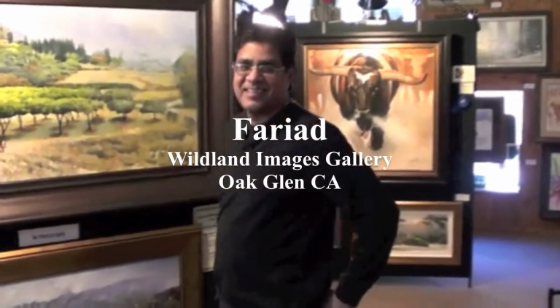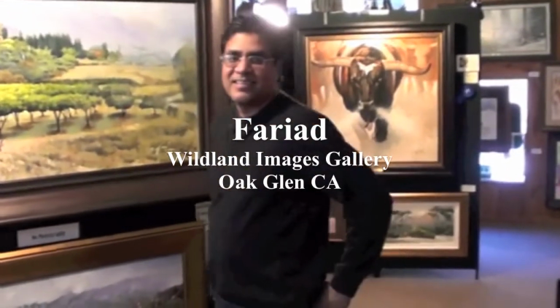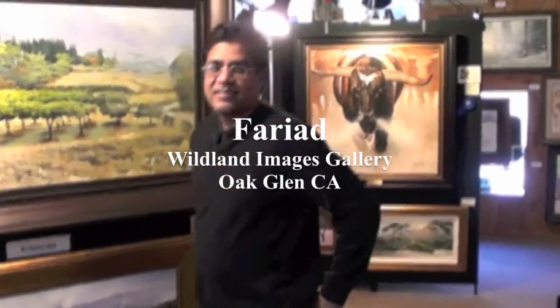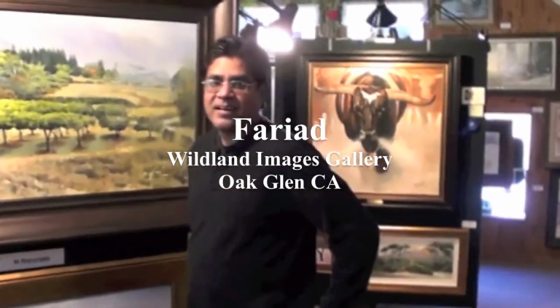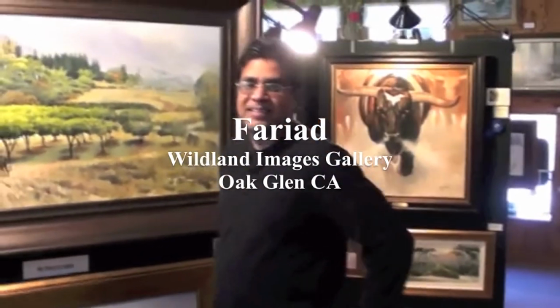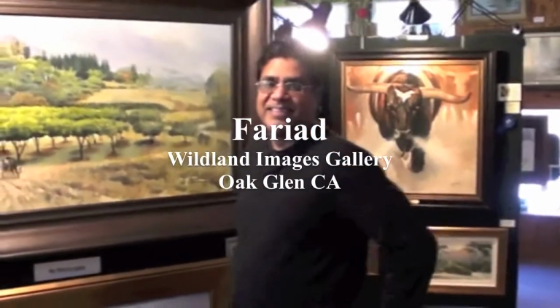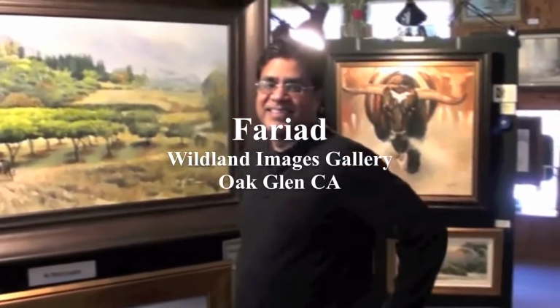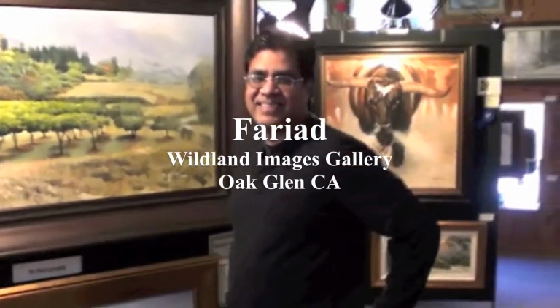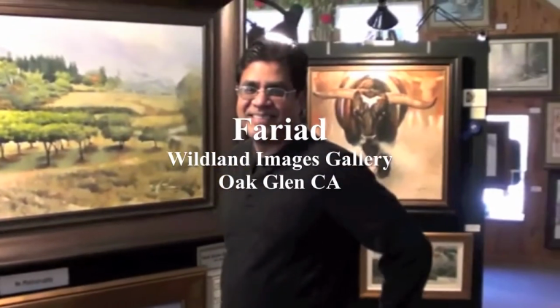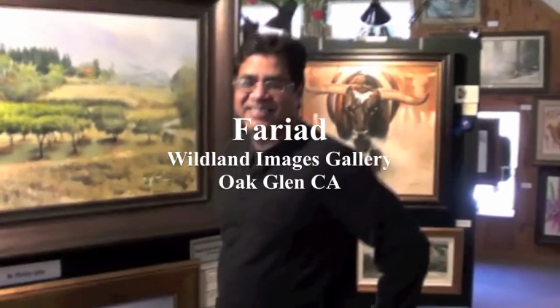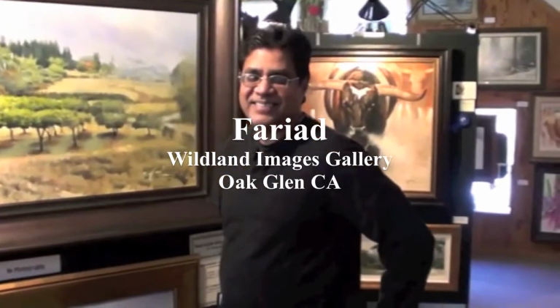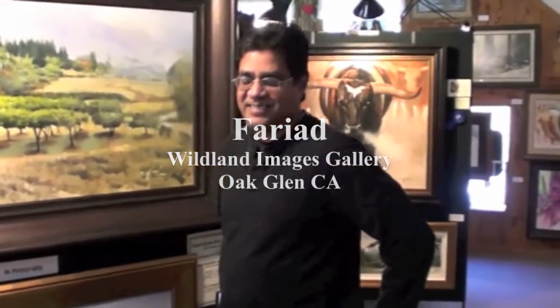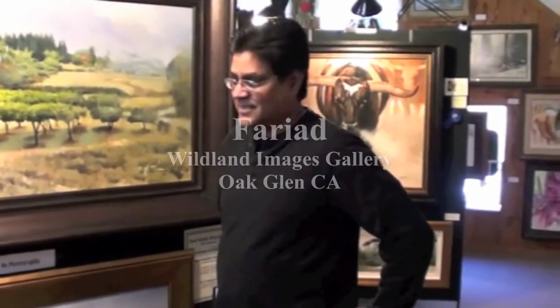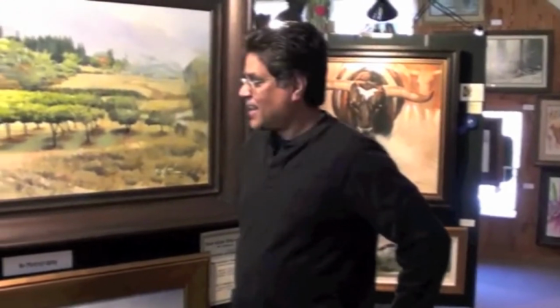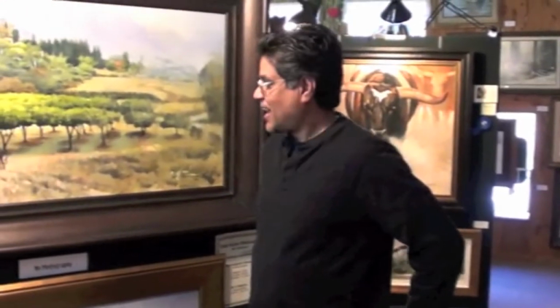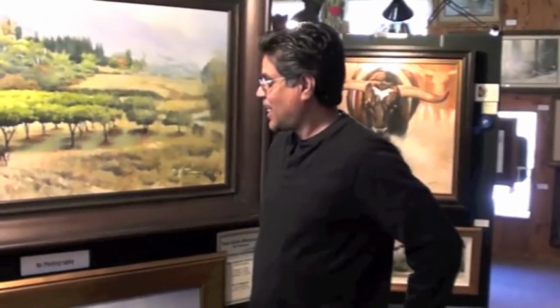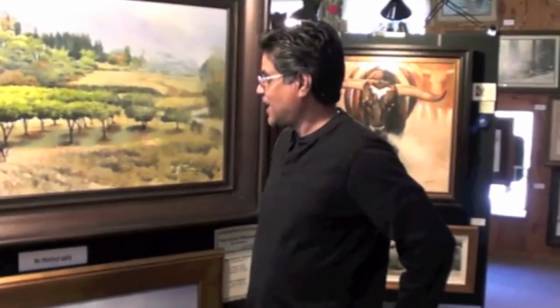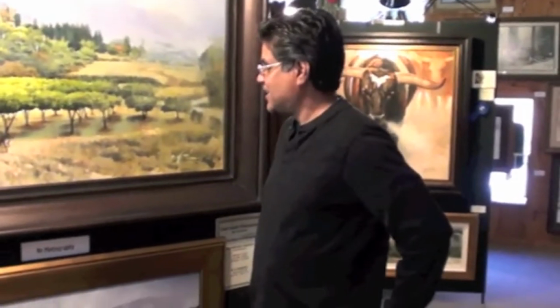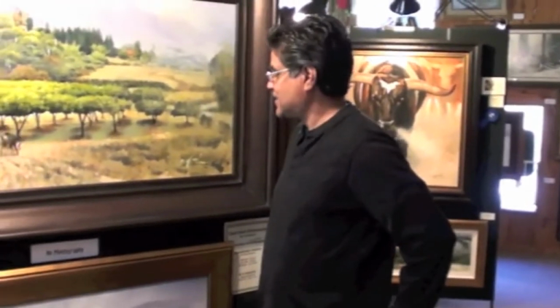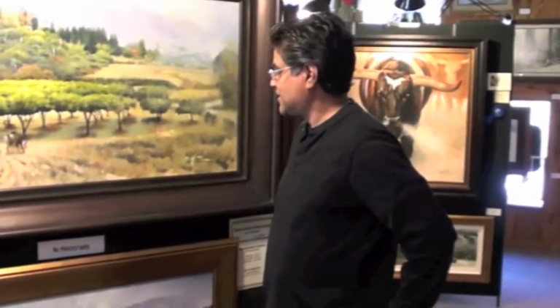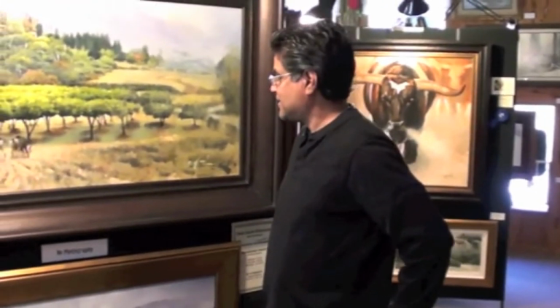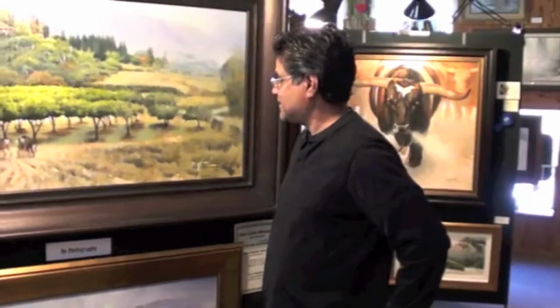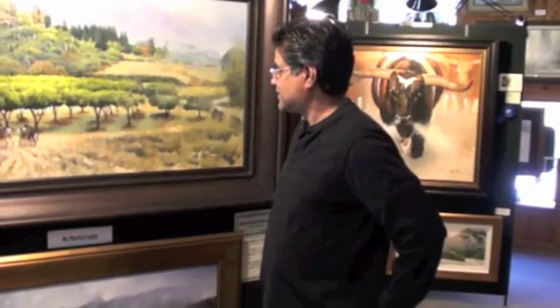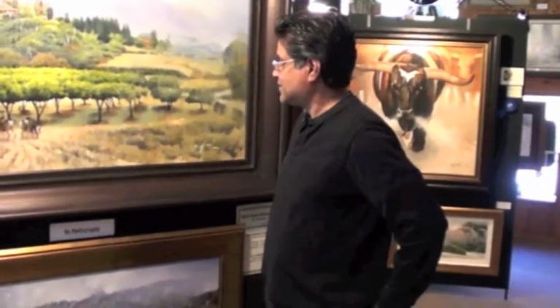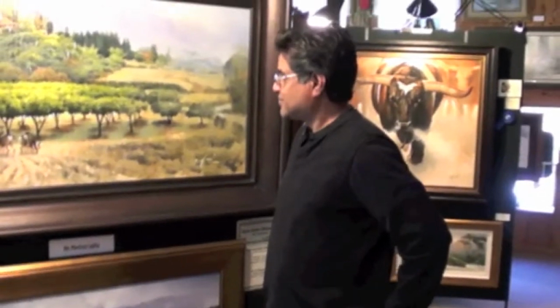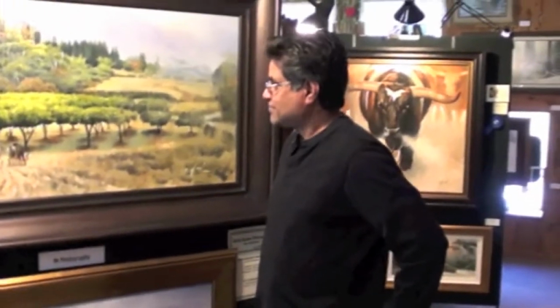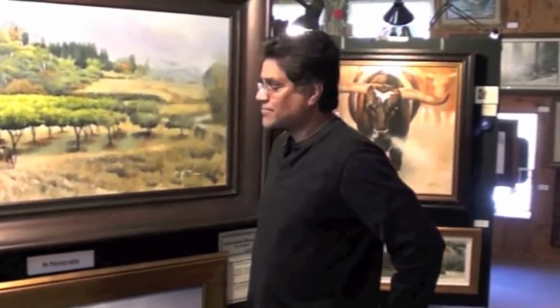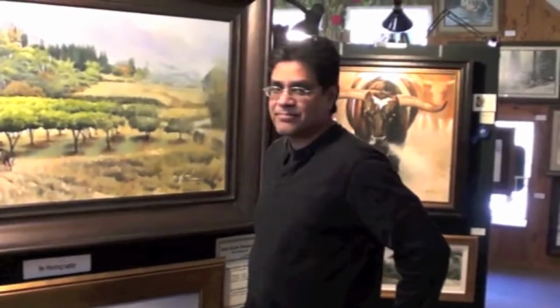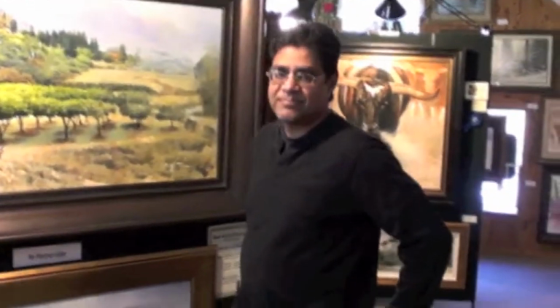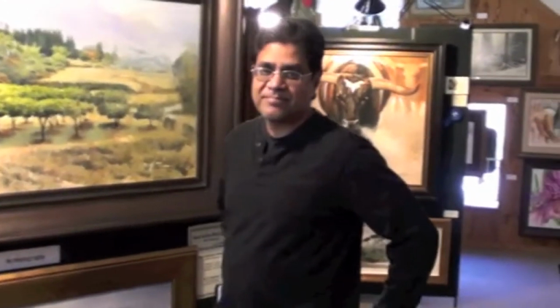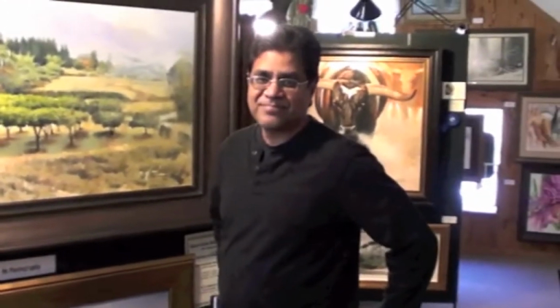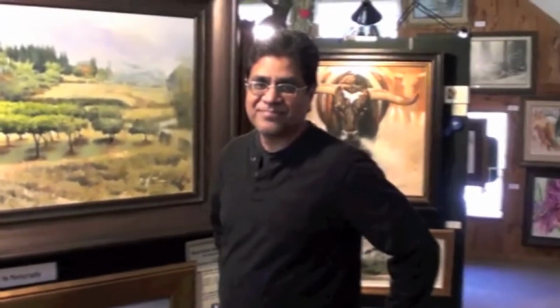Hello. I'm here to do an interview on Faryat LA. Would you tell me what your favorite pieces are?